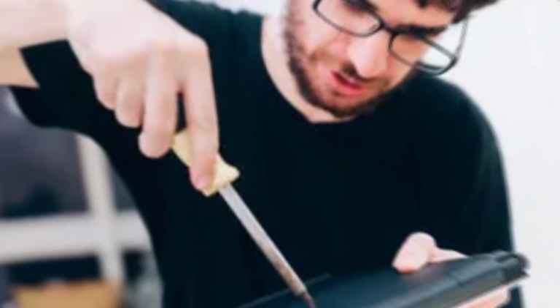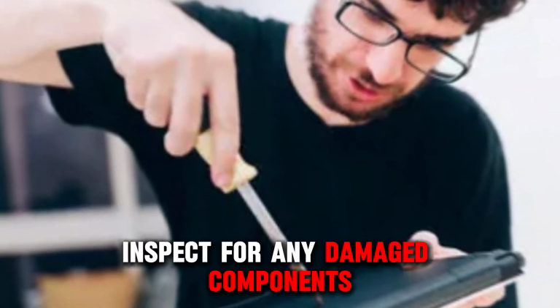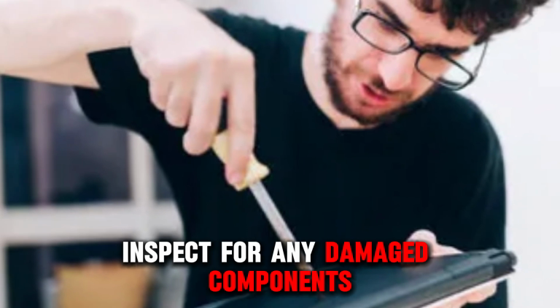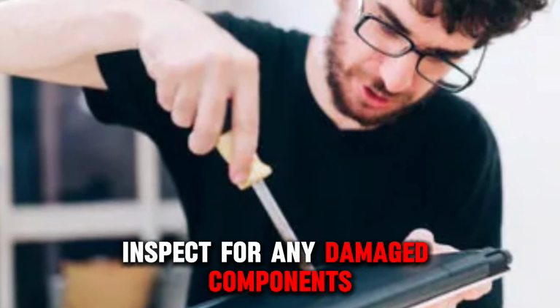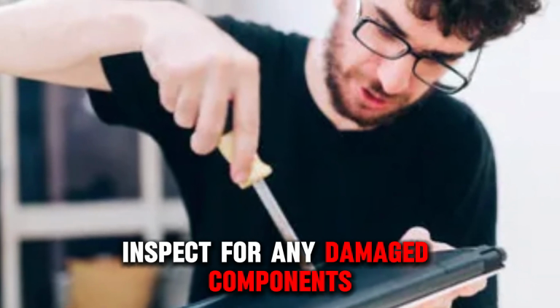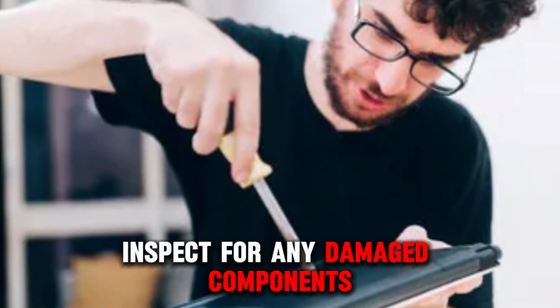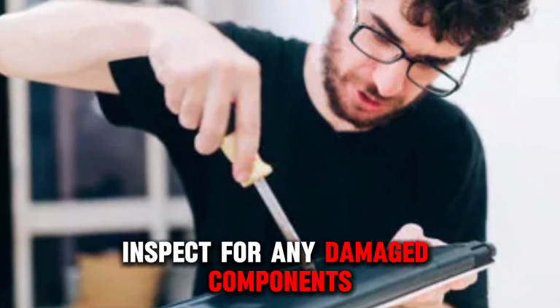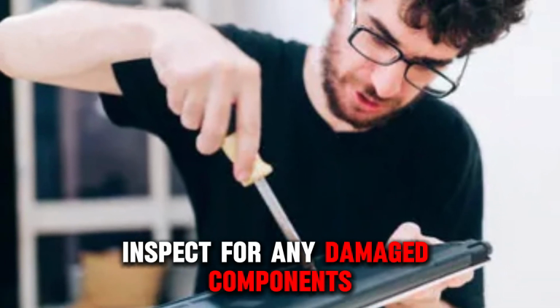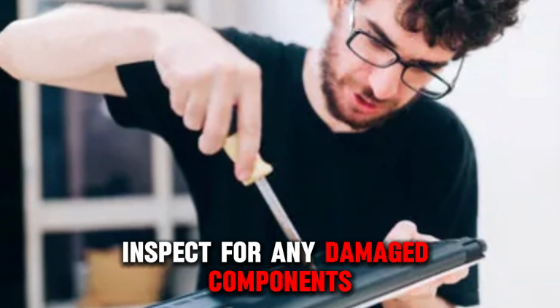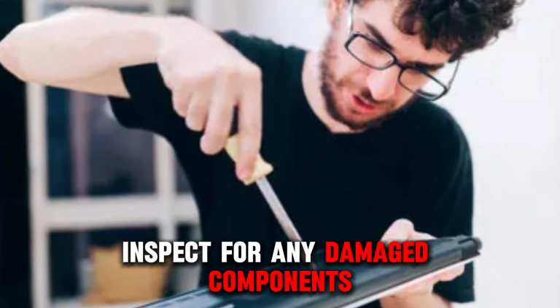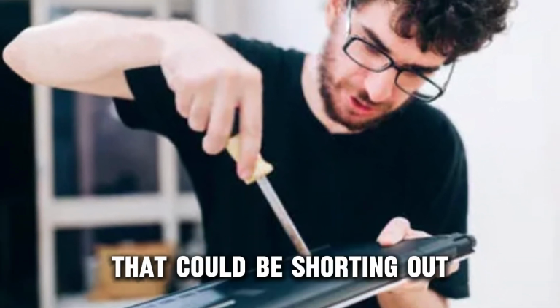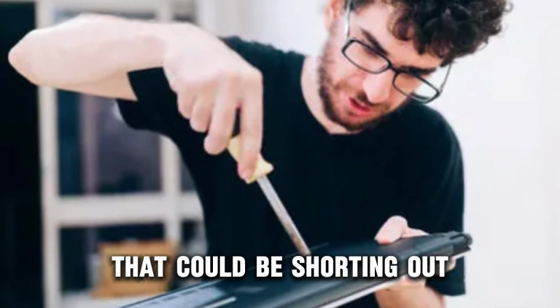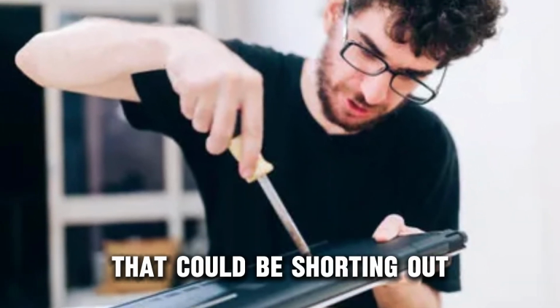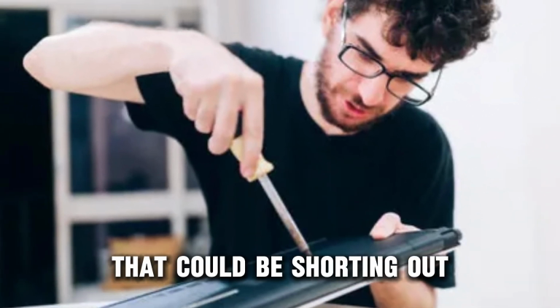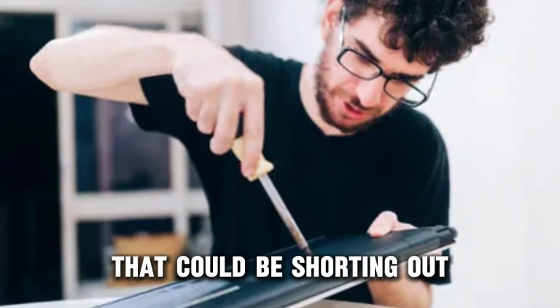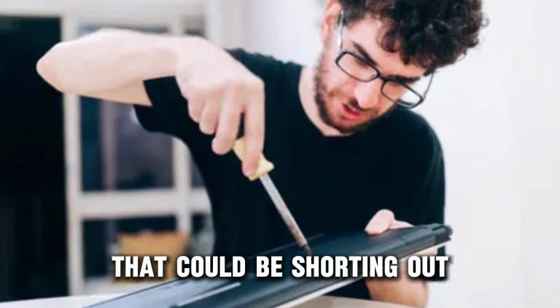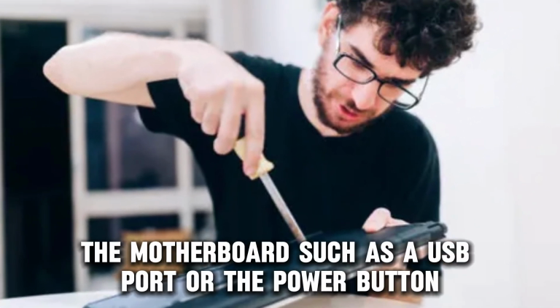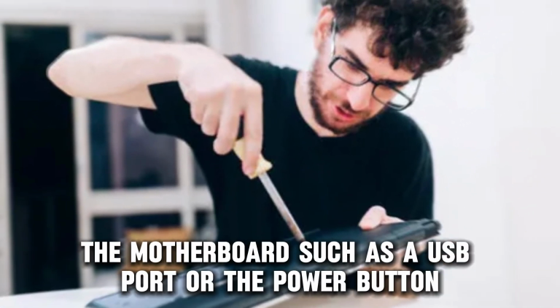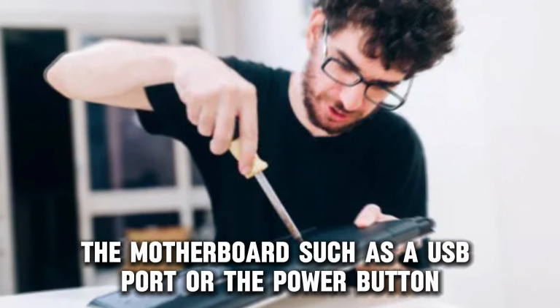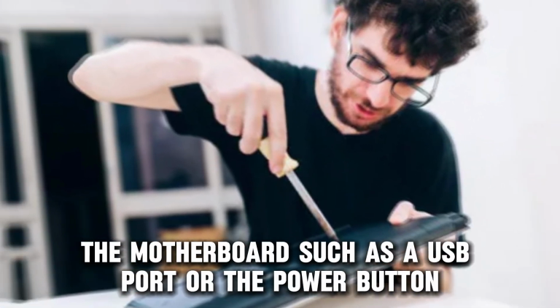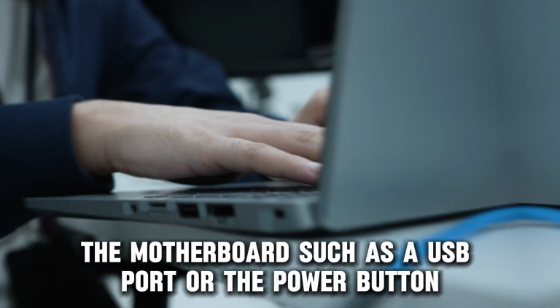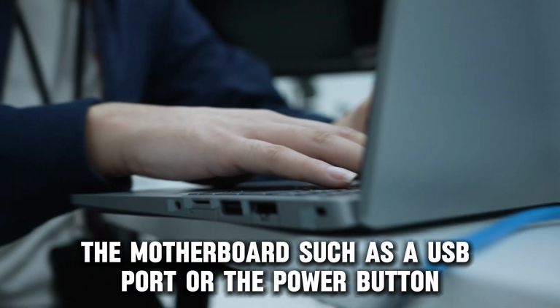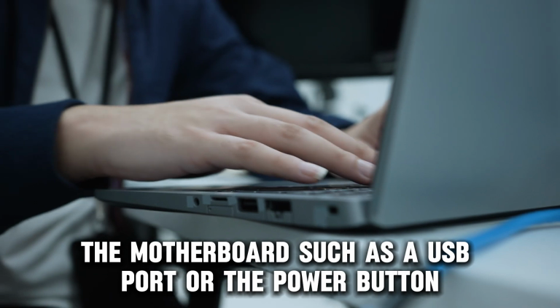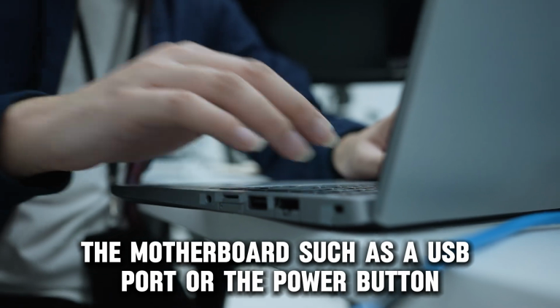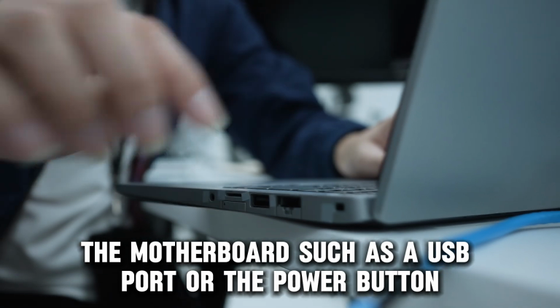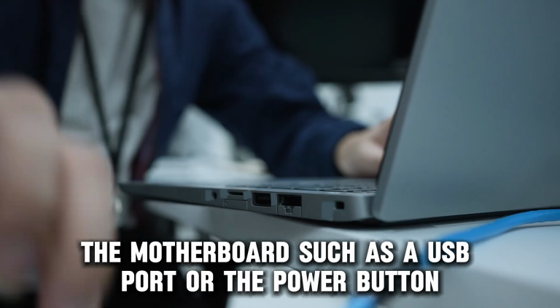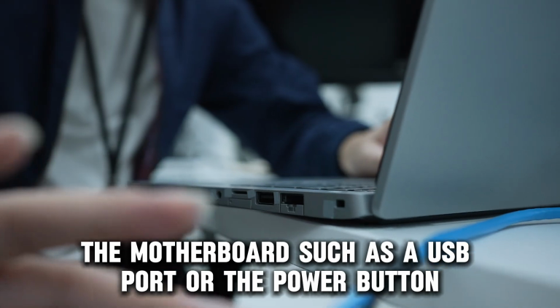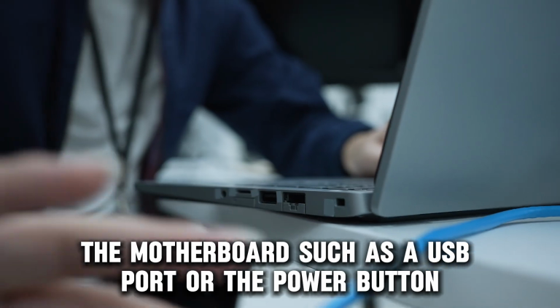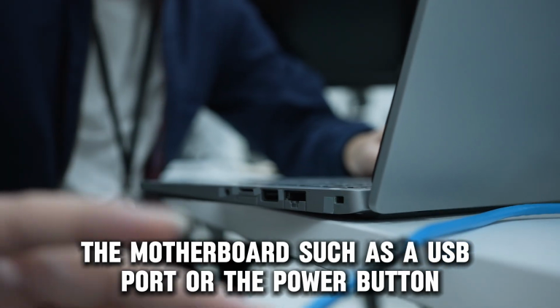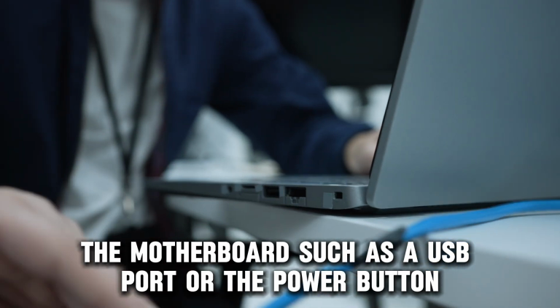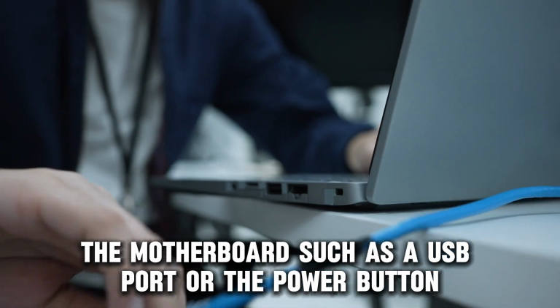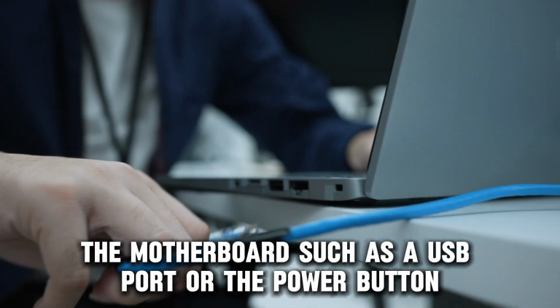Inspect for any damaged components that could be shorting out the motherboard, such as a USB port or the power button.